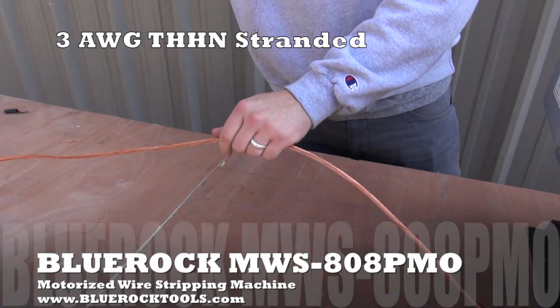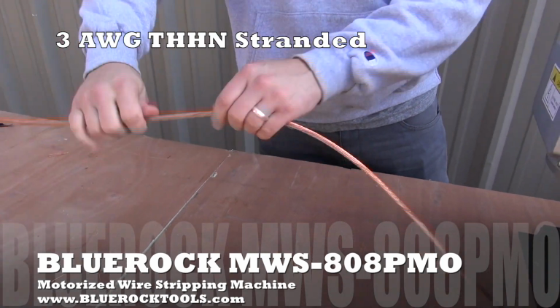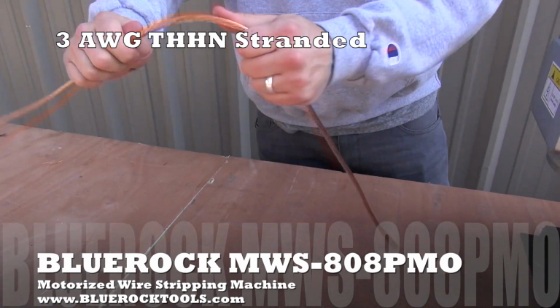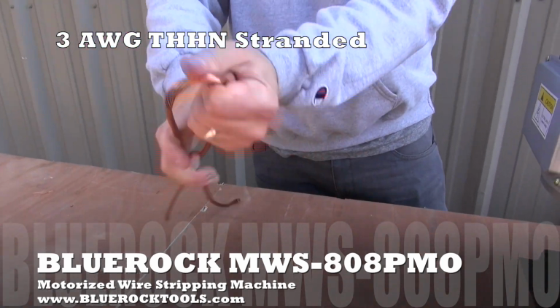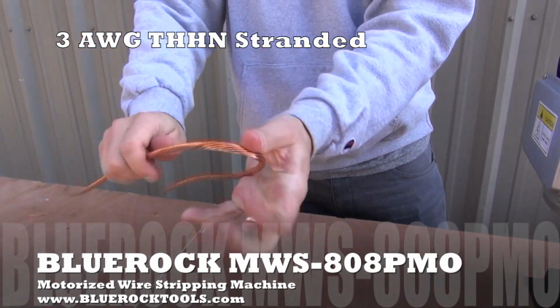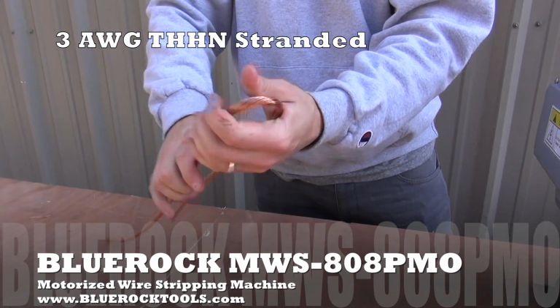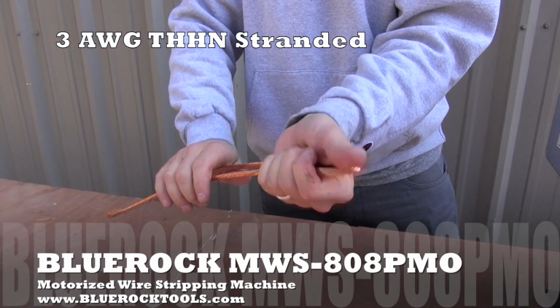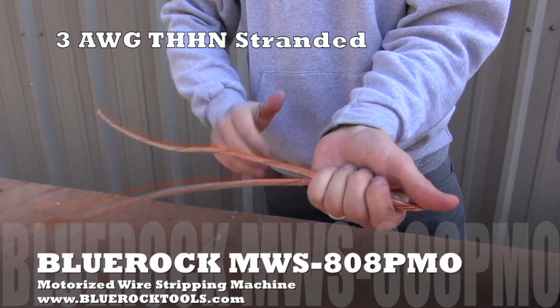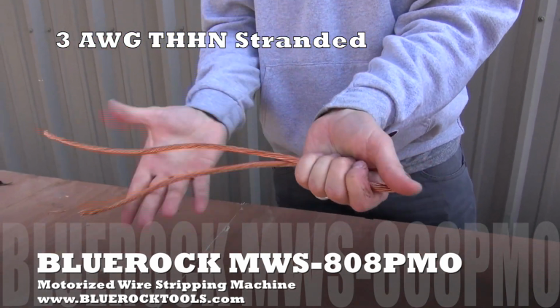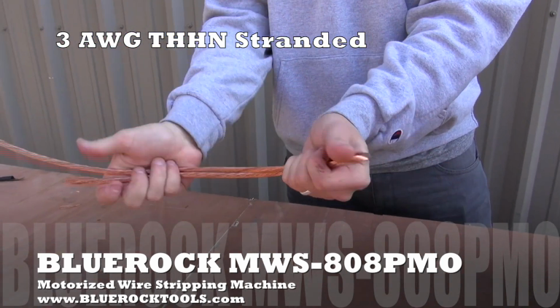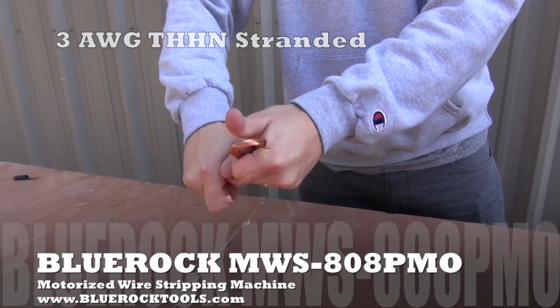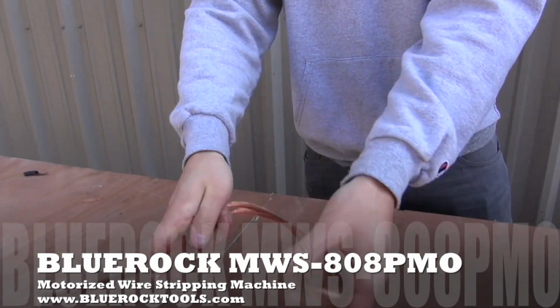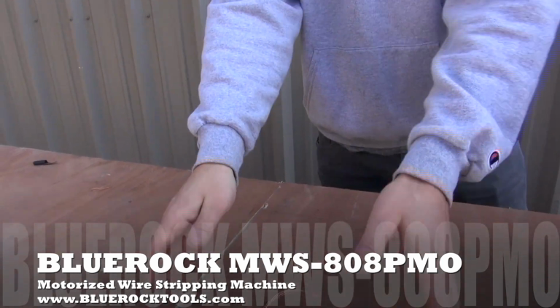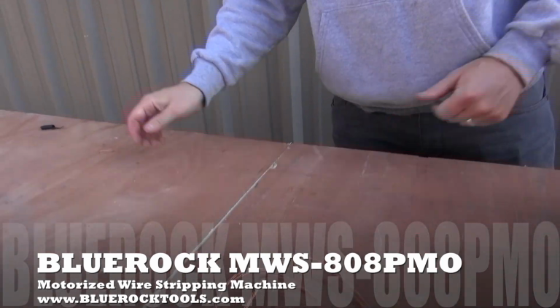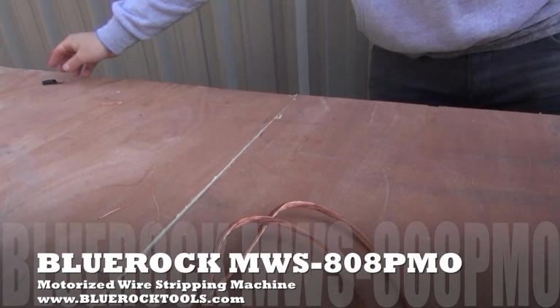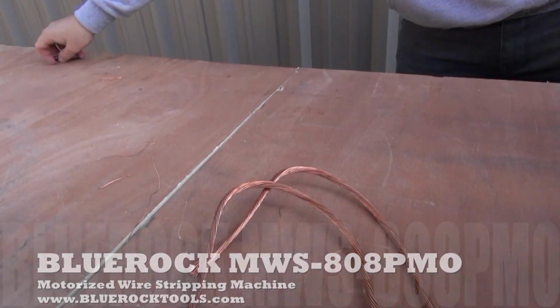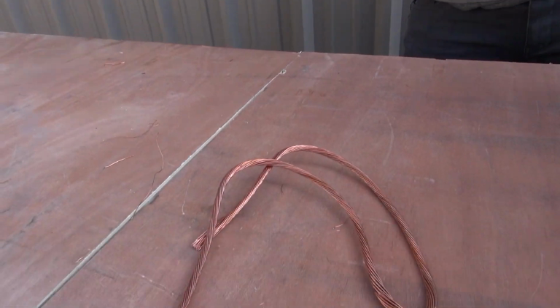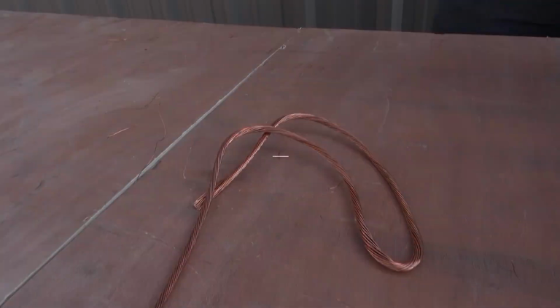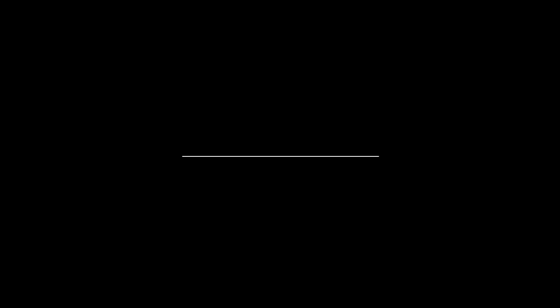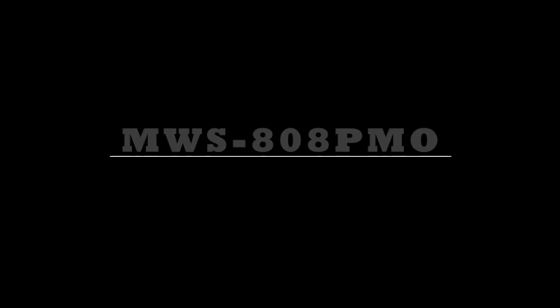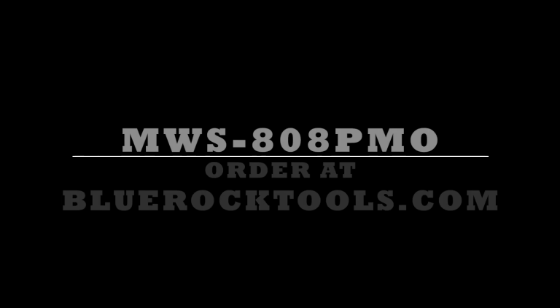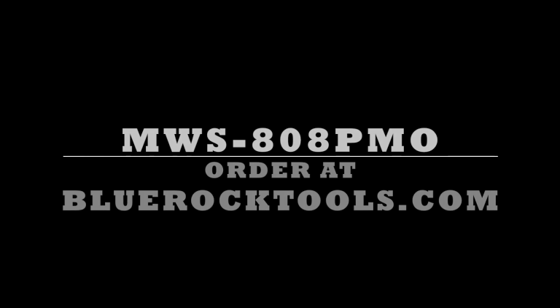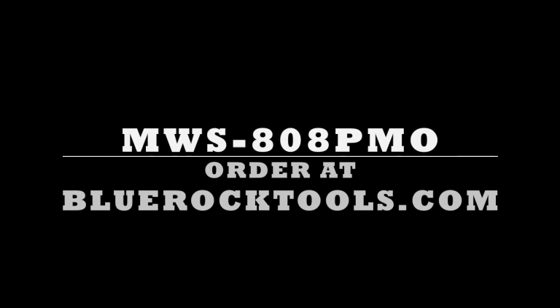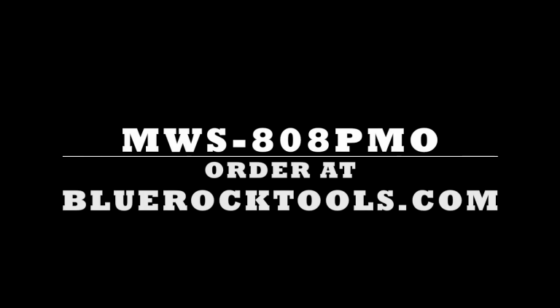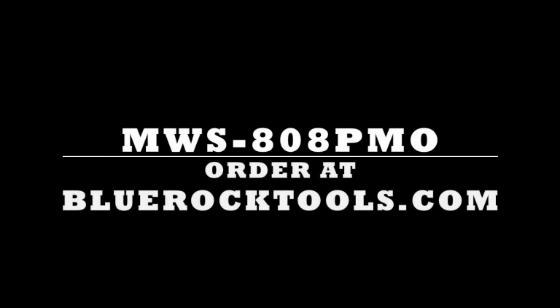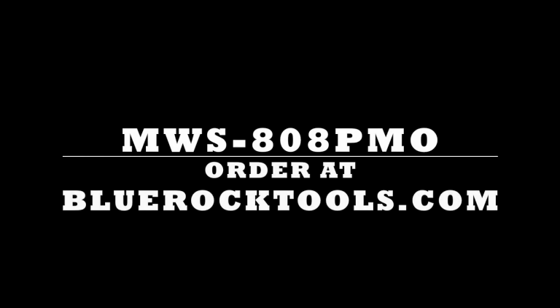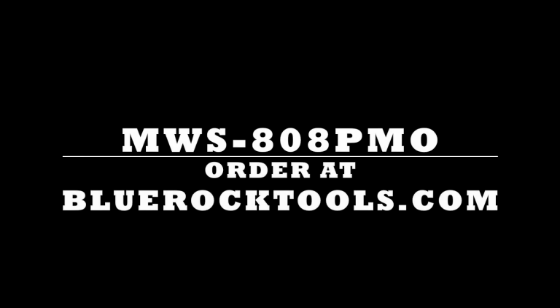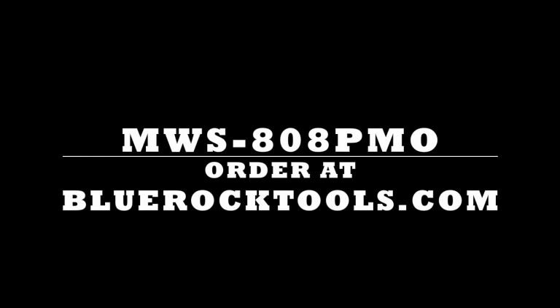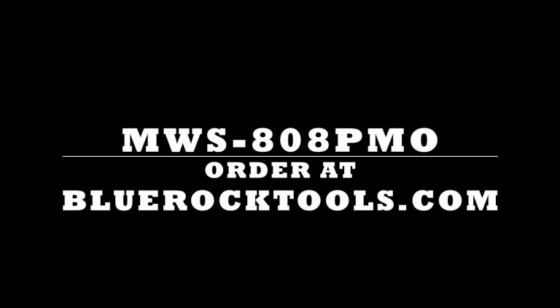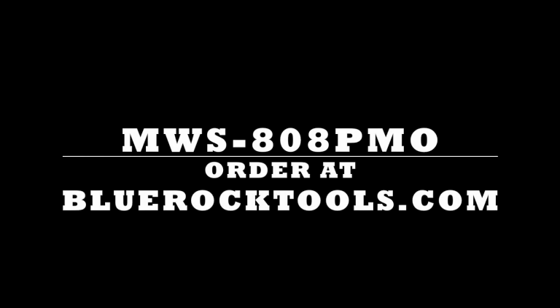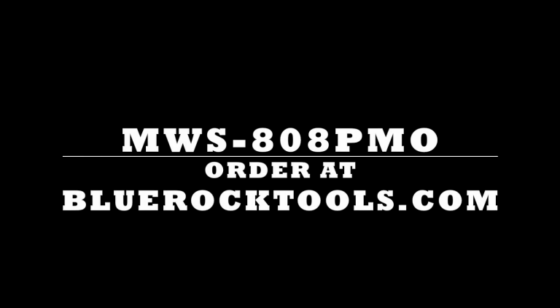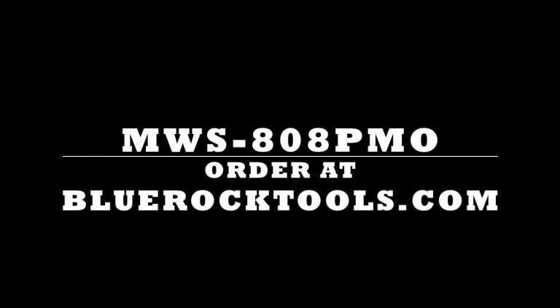The MWS-808PMO wire stripping machine can be purchased at BlueRockTools.com.